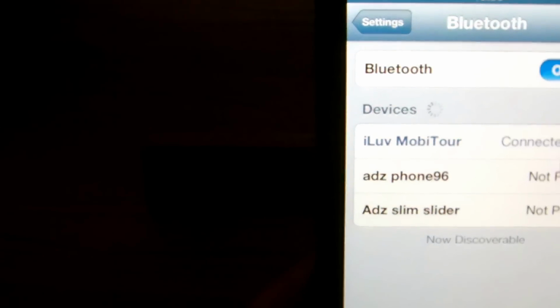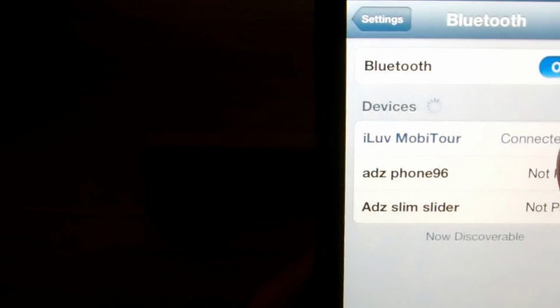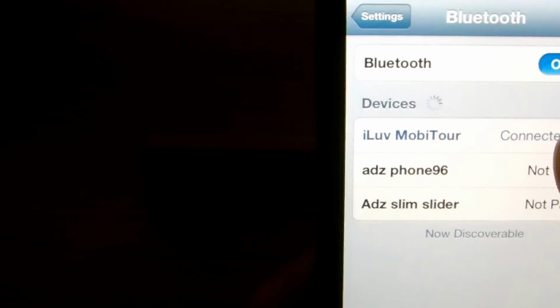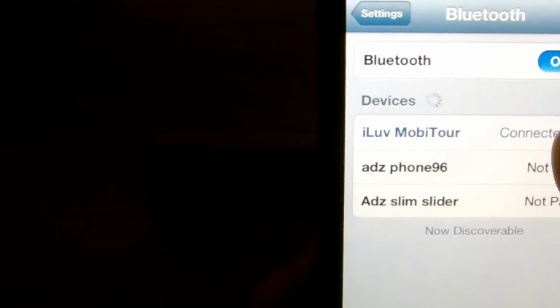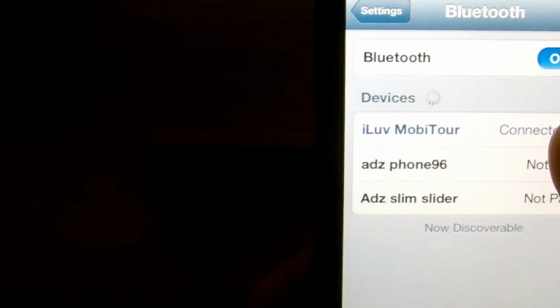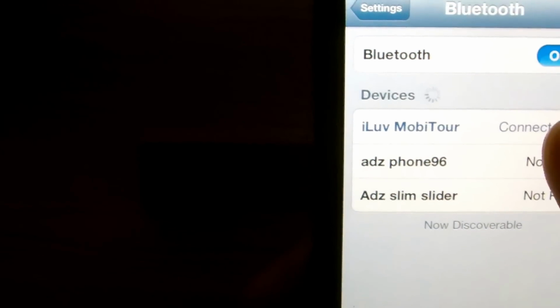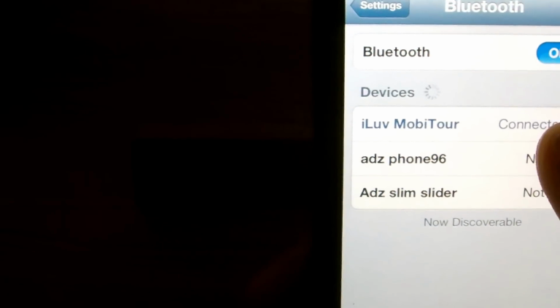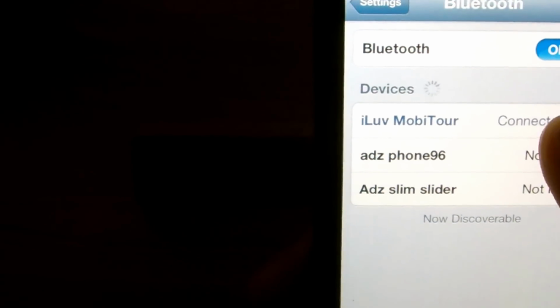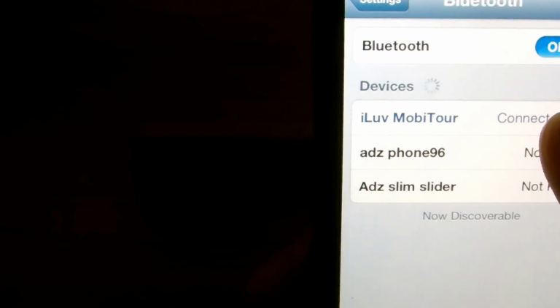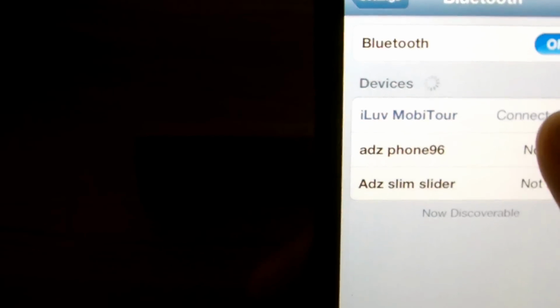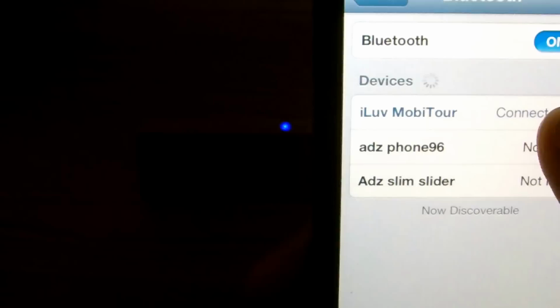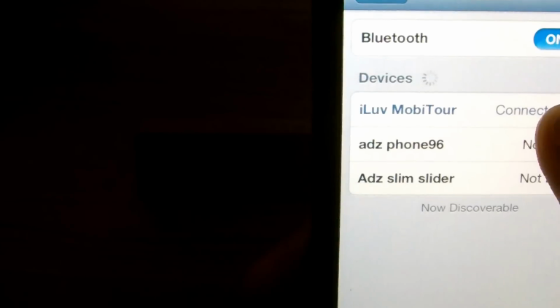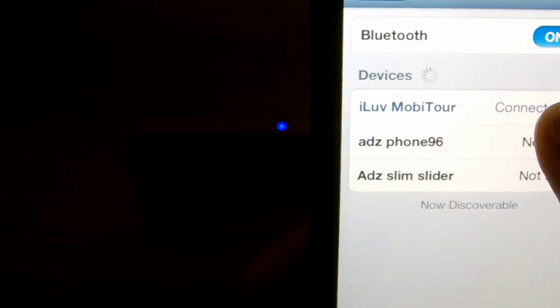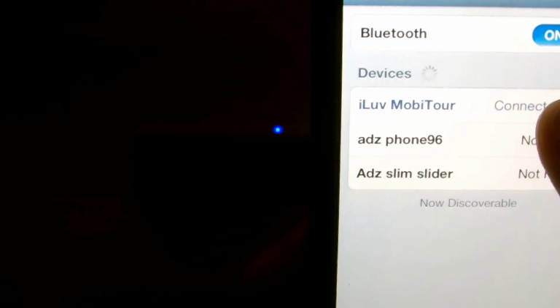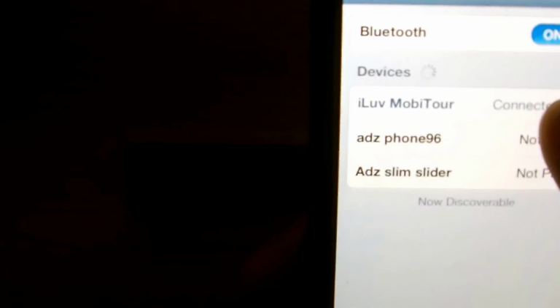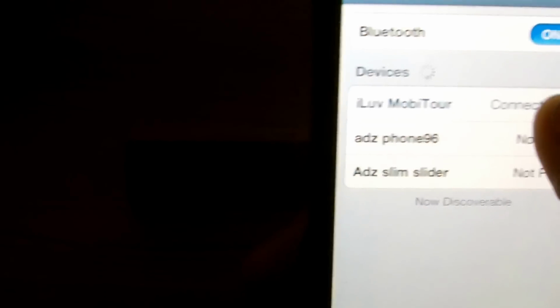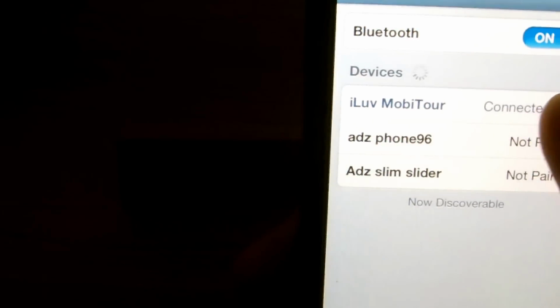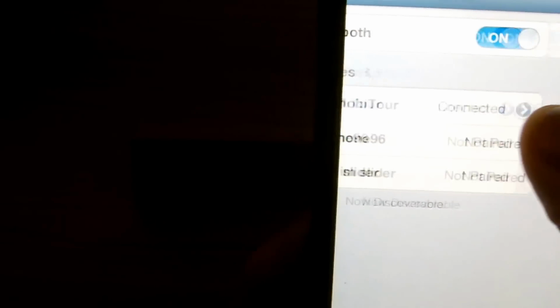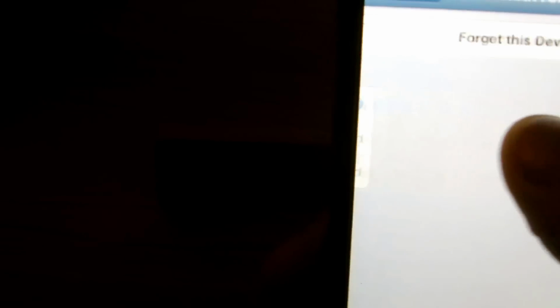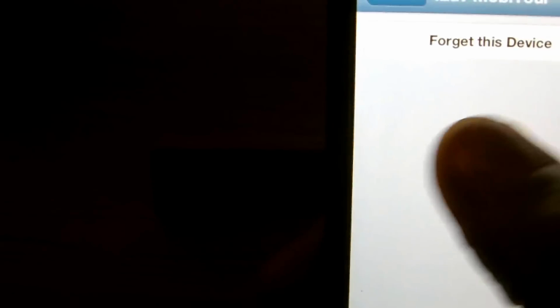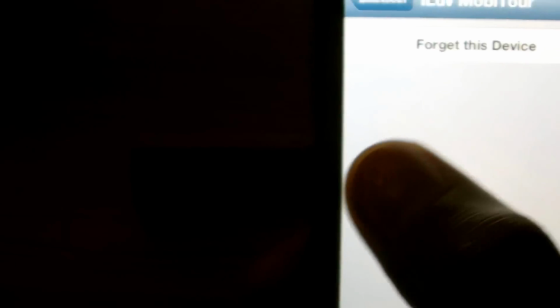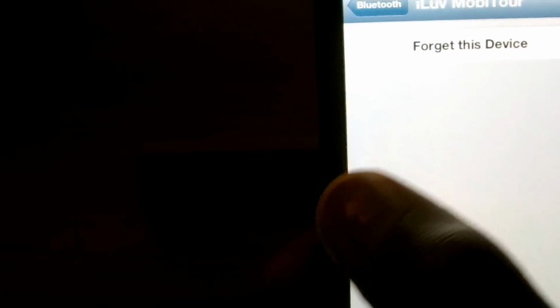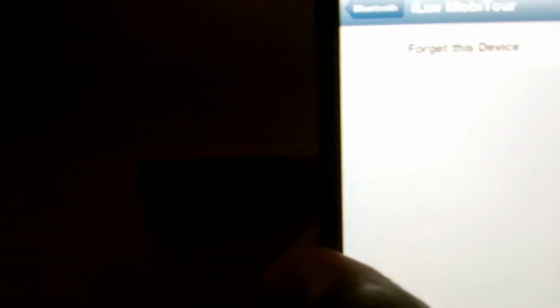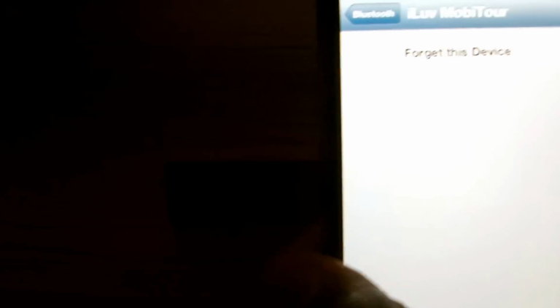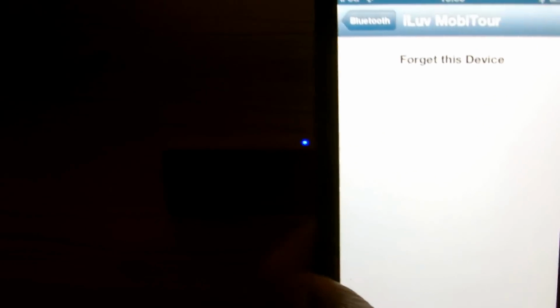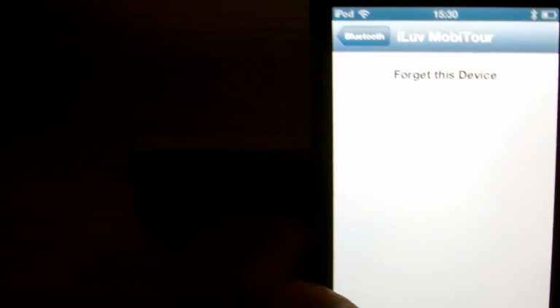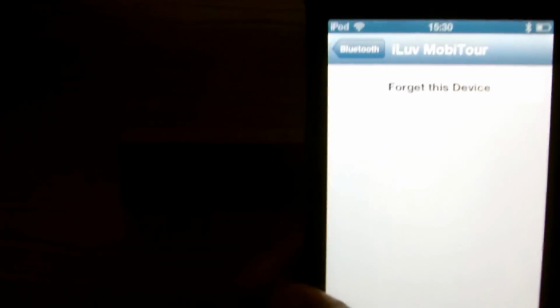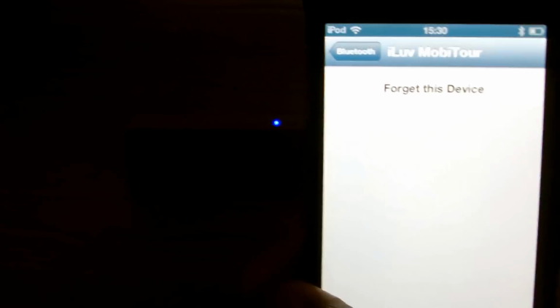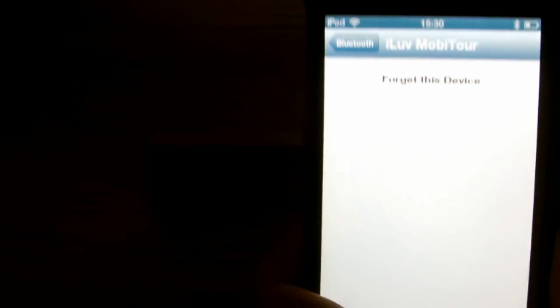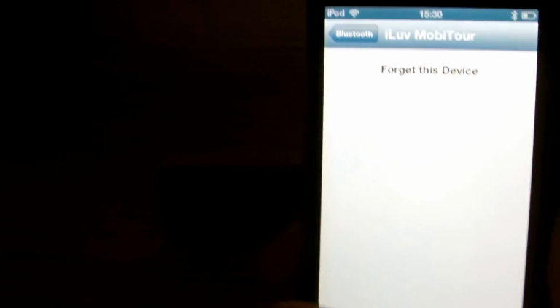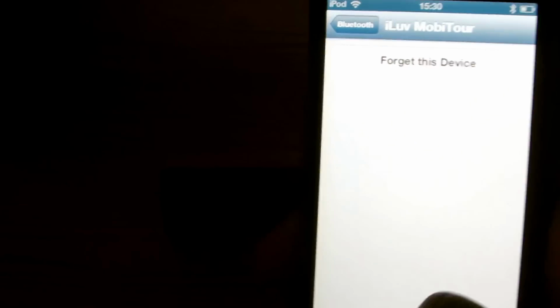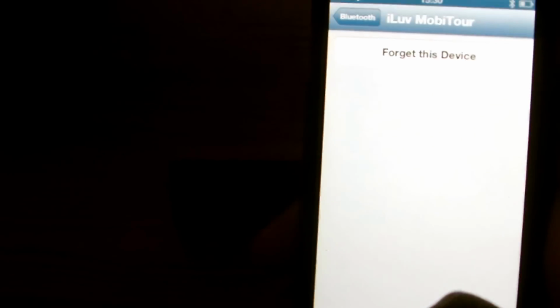So I'll click — if it's not connected I'll click Connect. I'm already connected, as you can see.